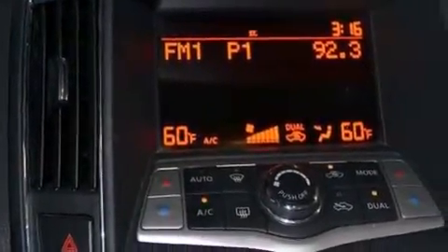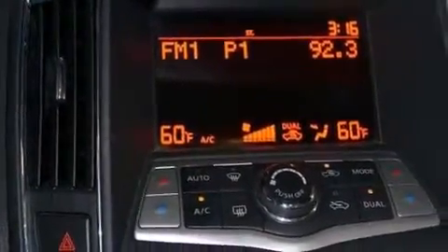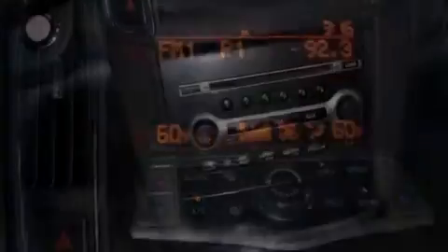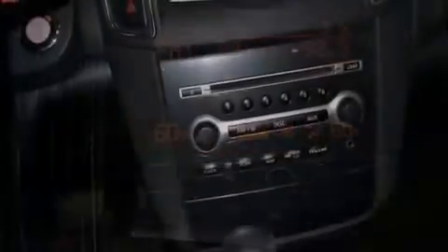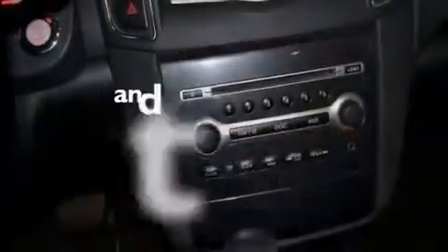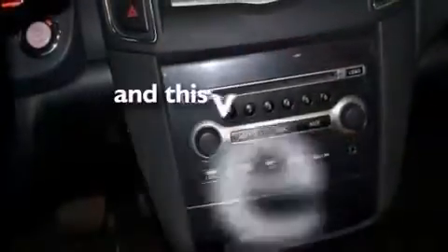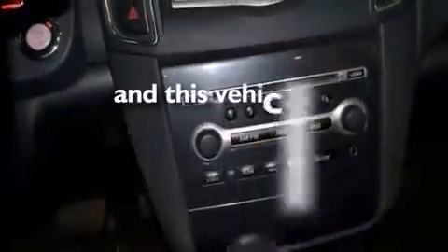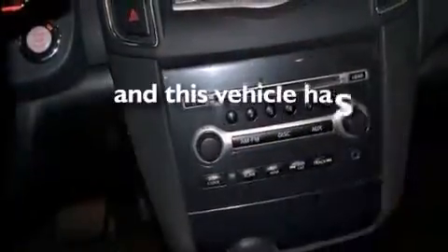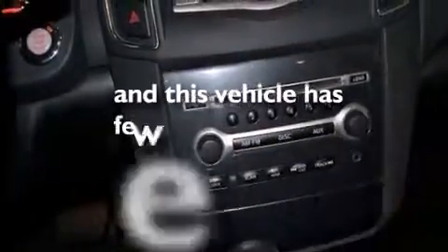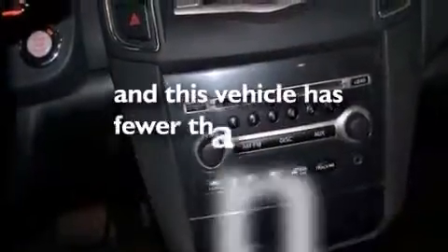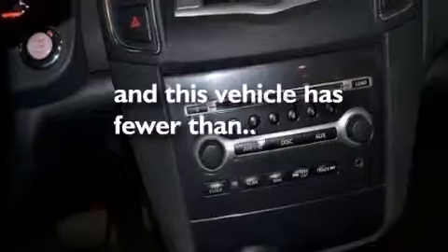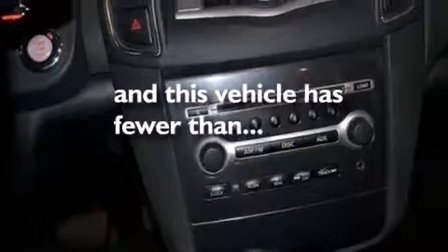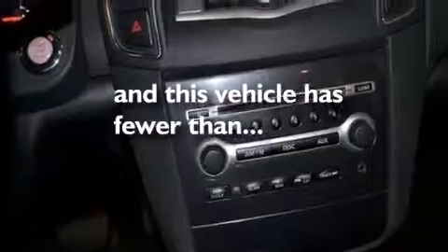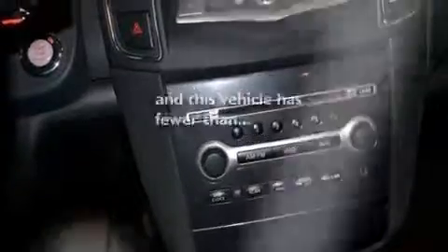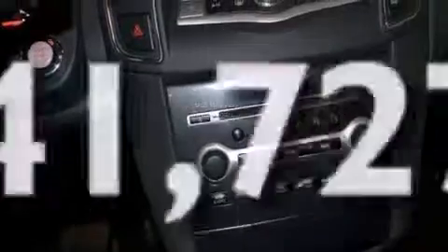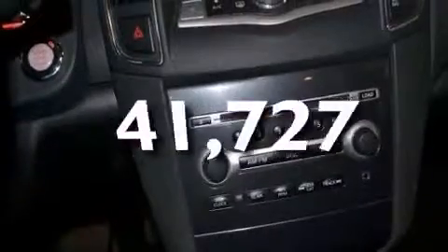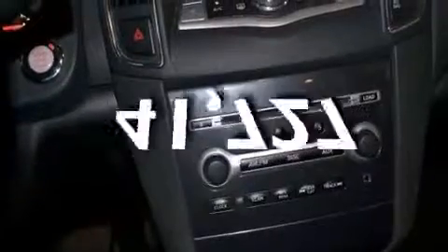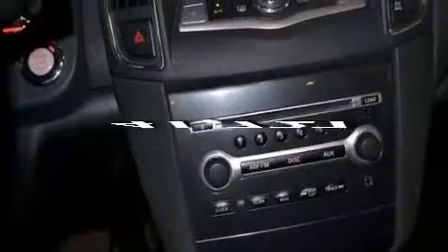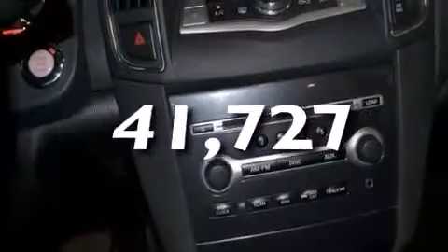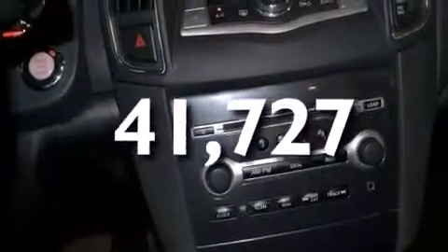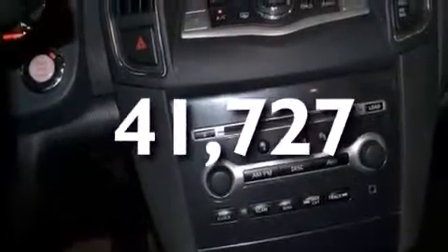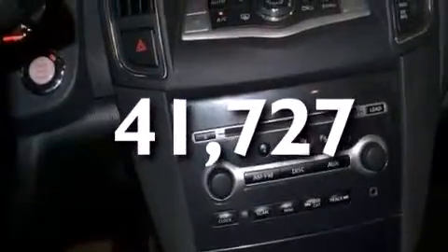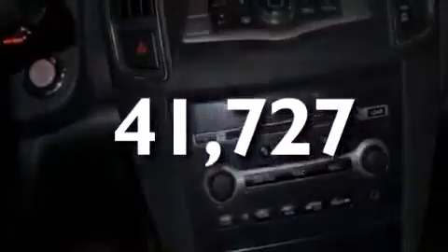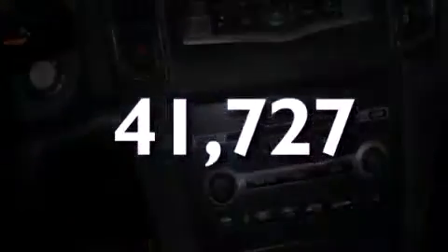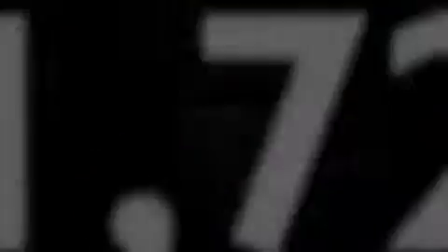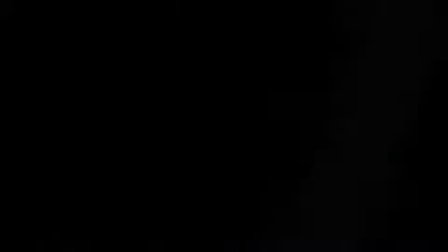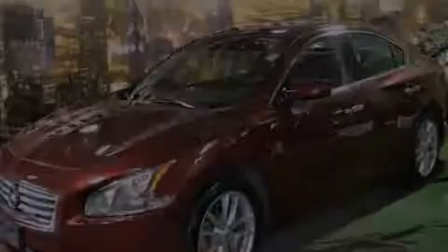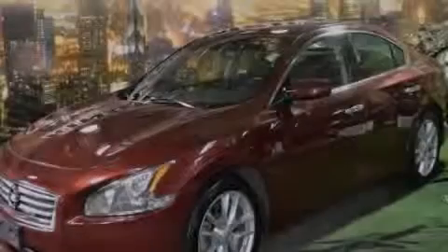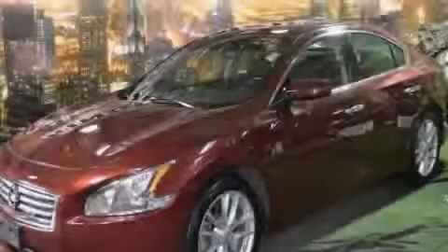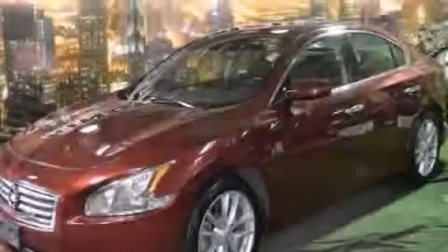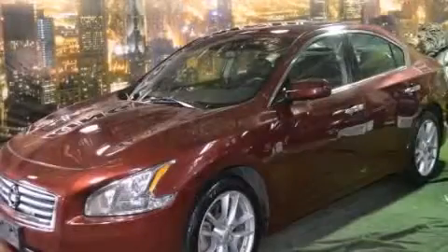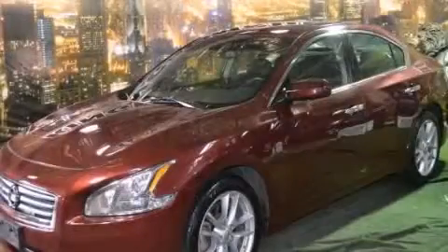This vehicle has fewer than 42,000 miles on the odometer. Stop by today and test drive this vehicle for yourself.